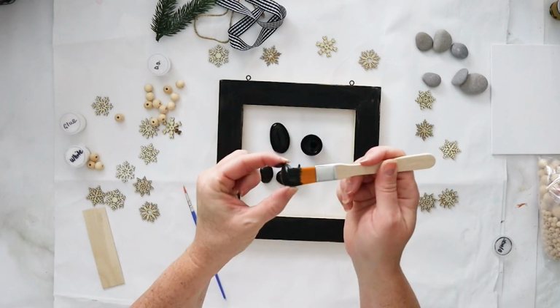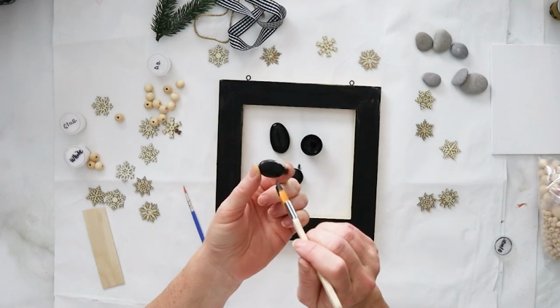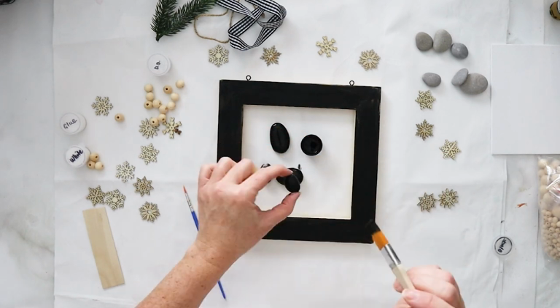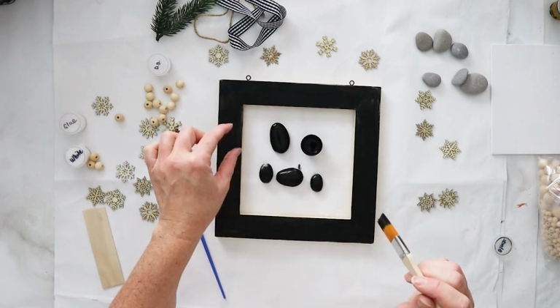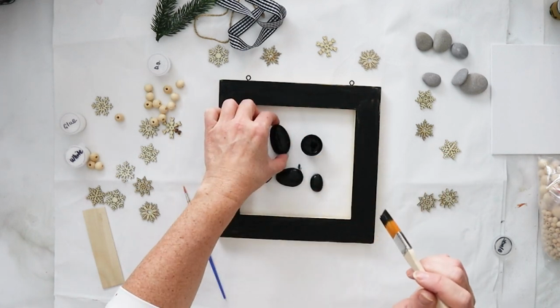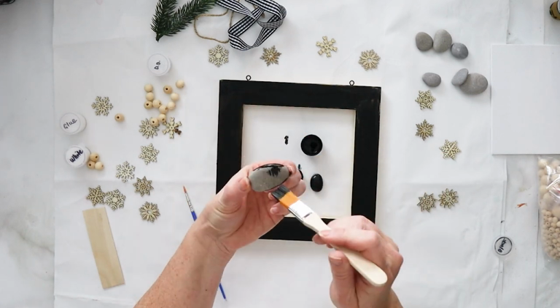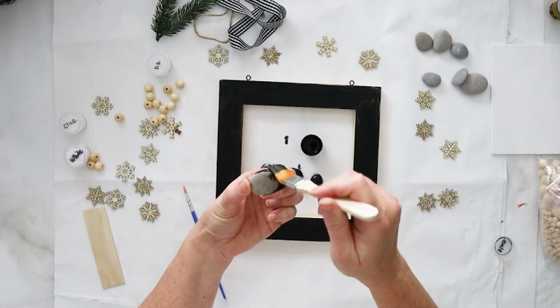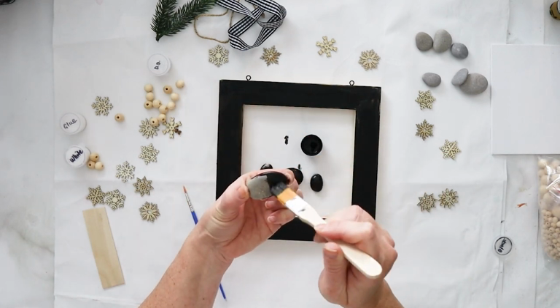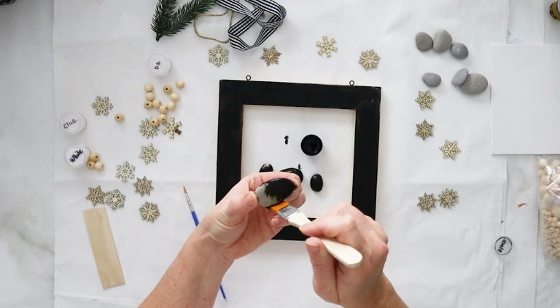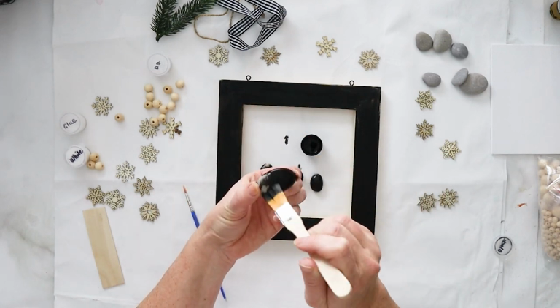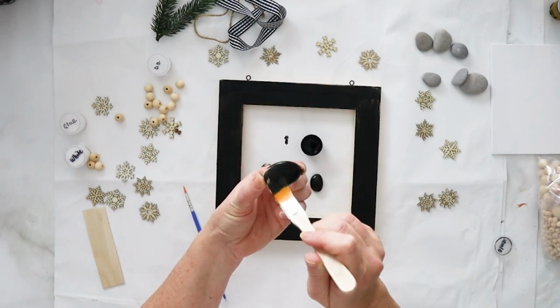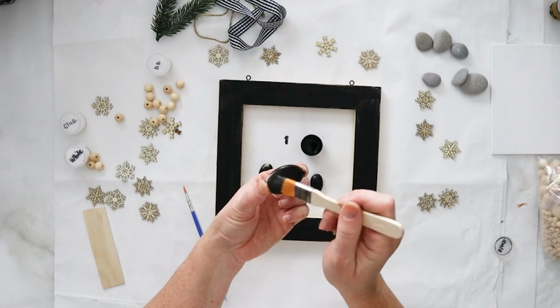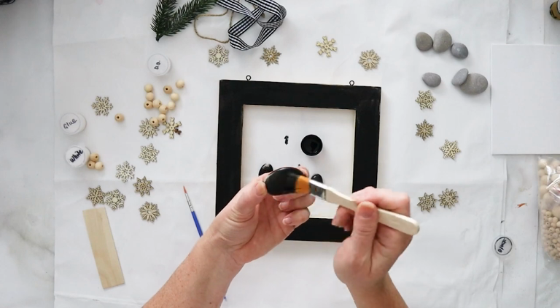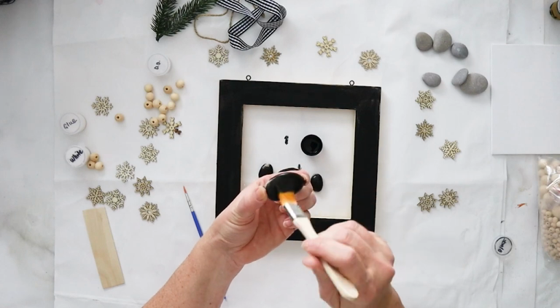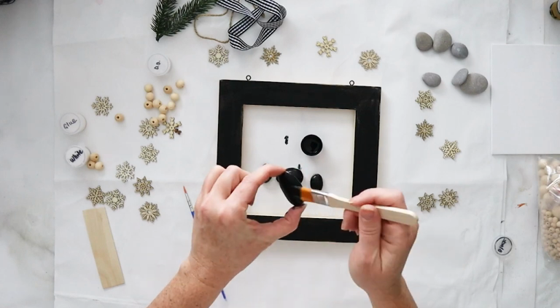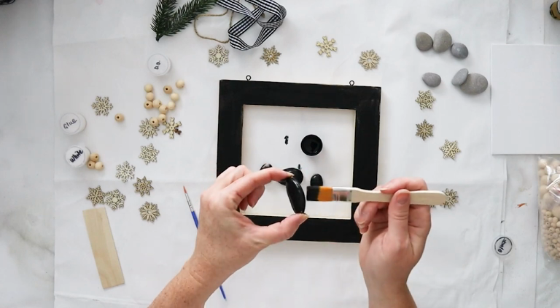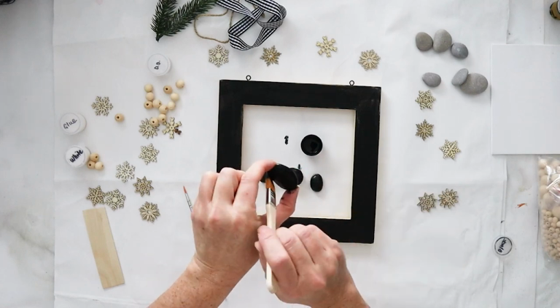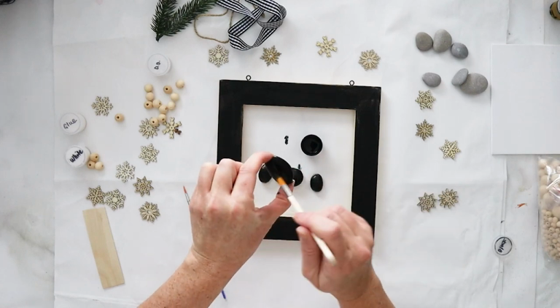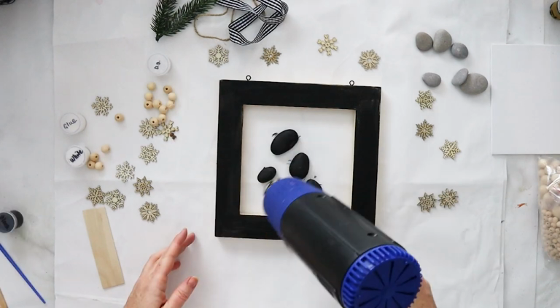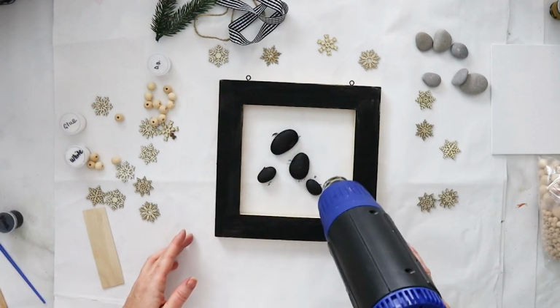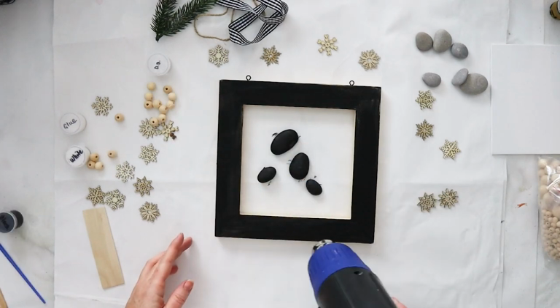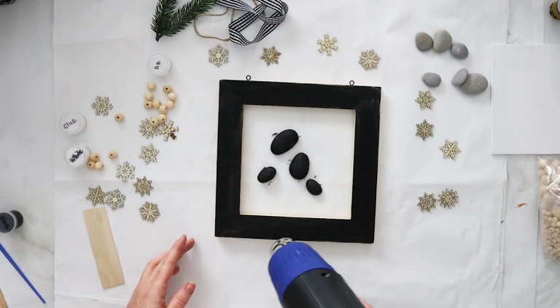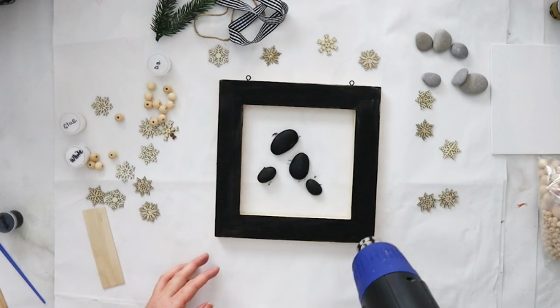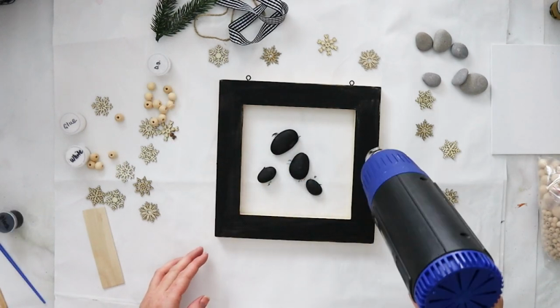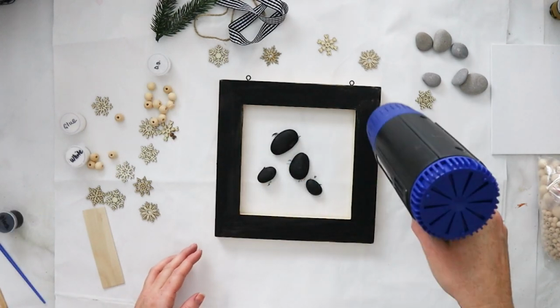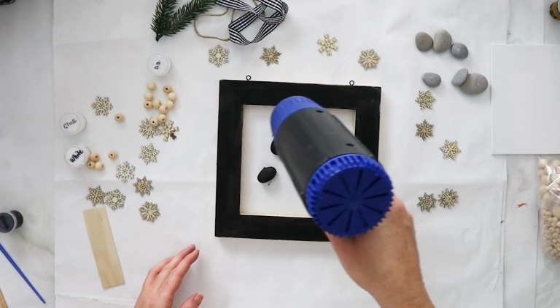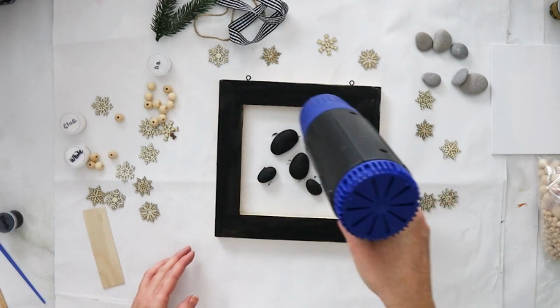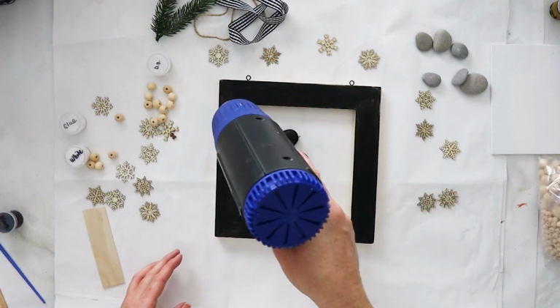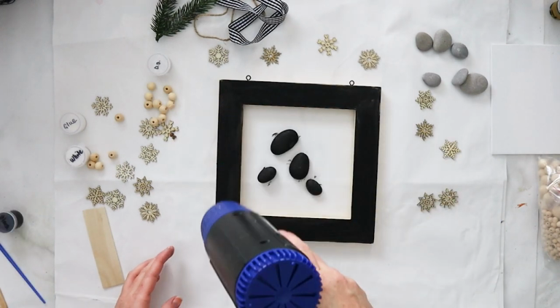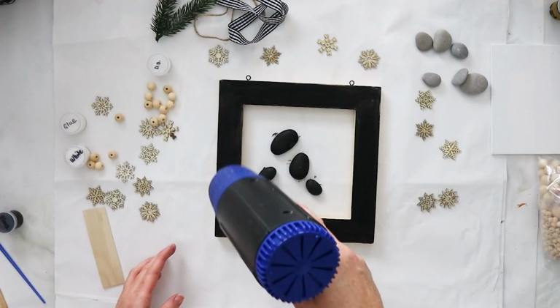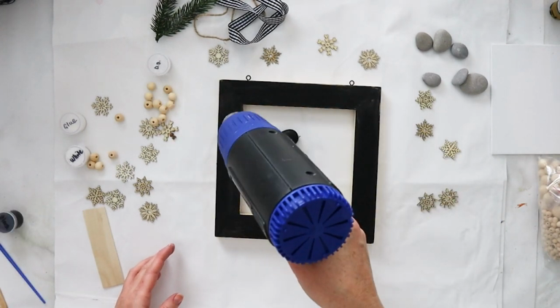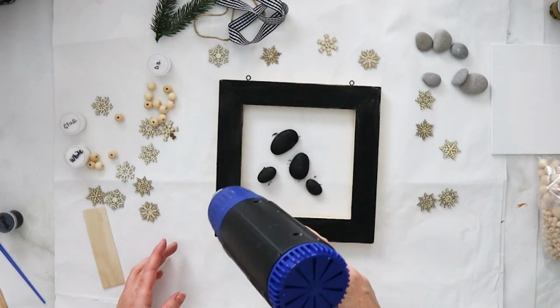You're going to want to pick out one pebble to represent each member of the family for your family portrait.